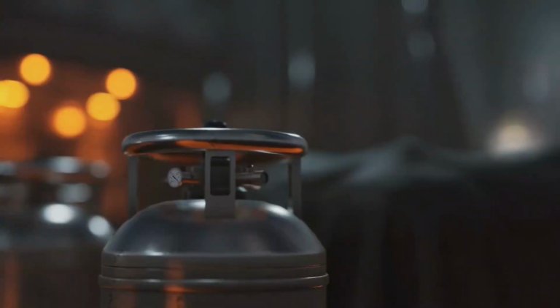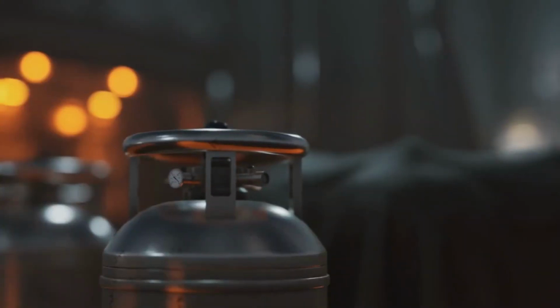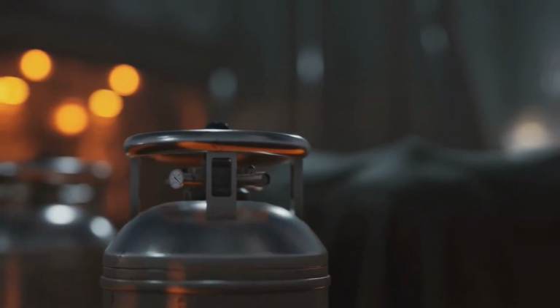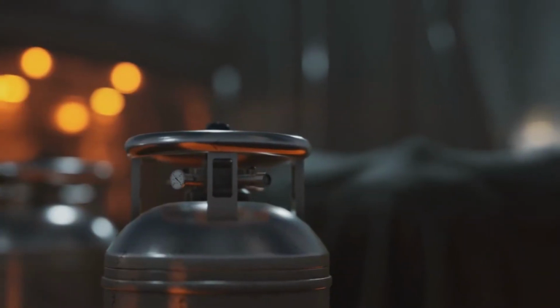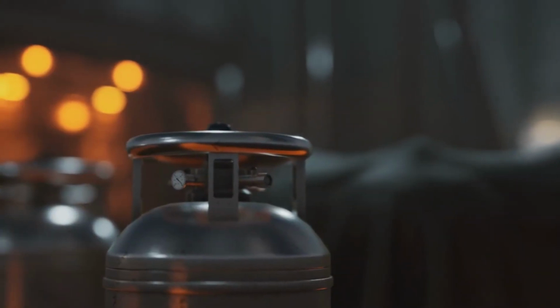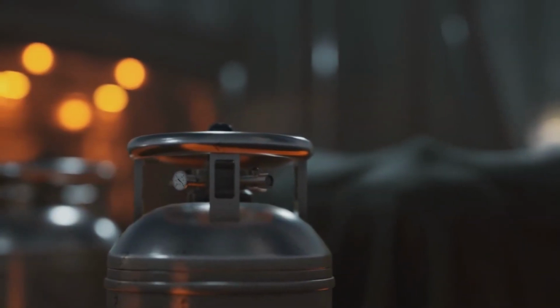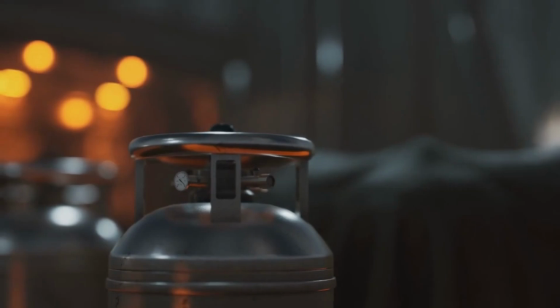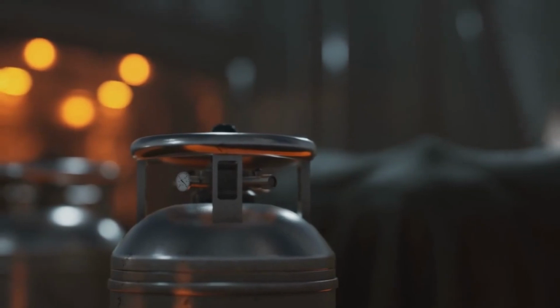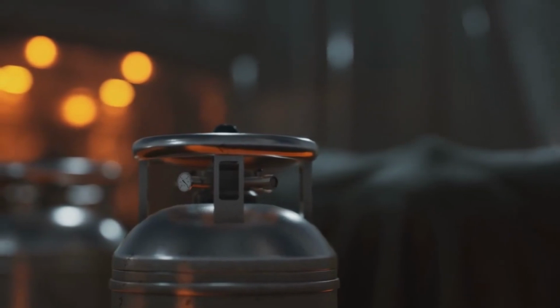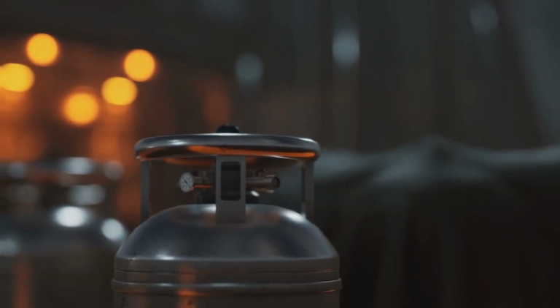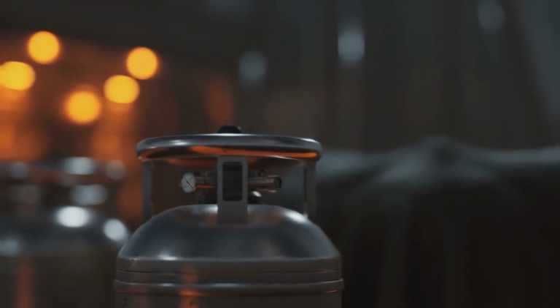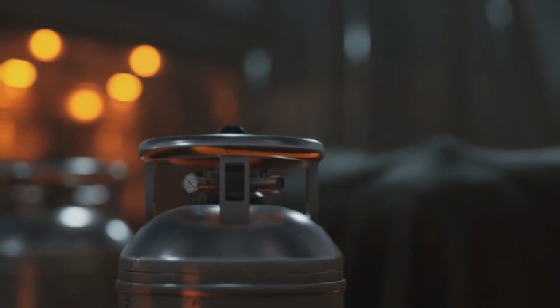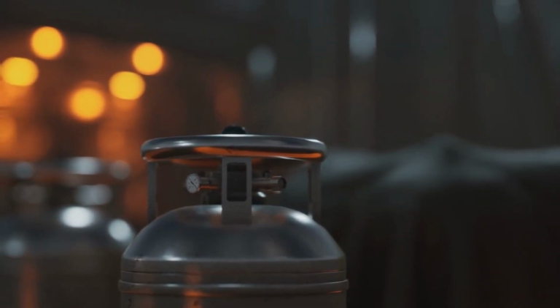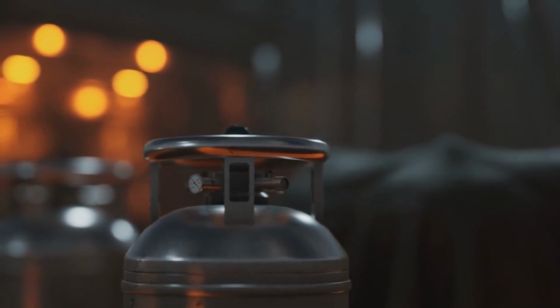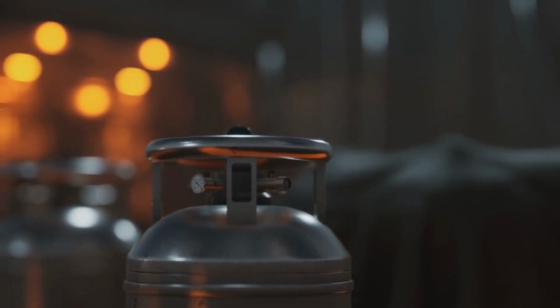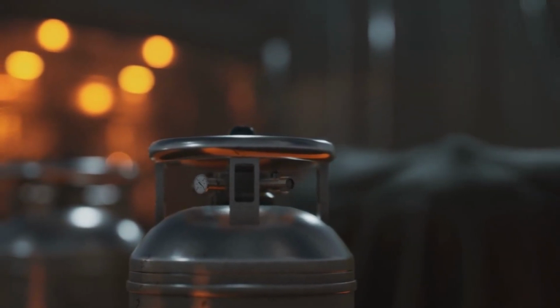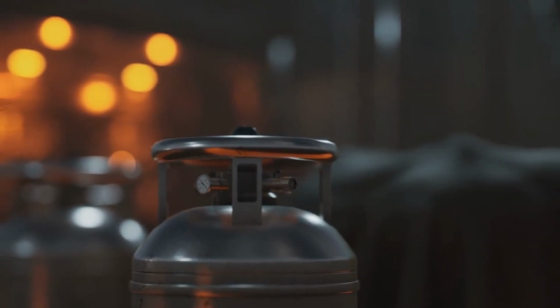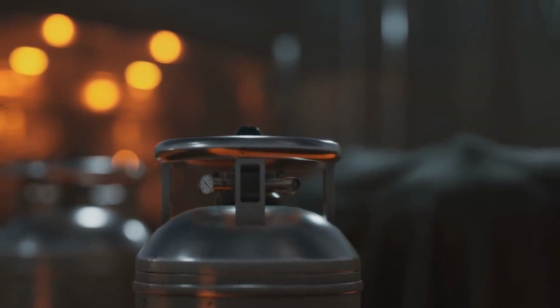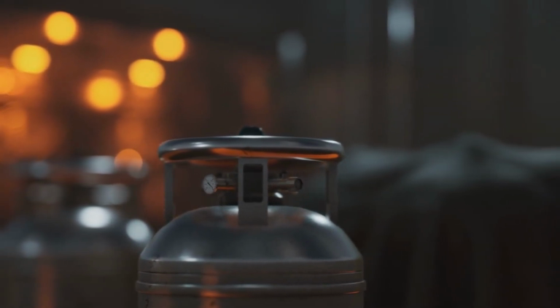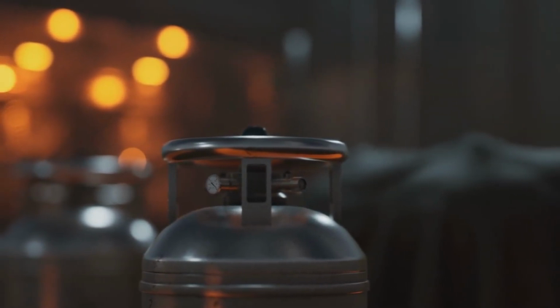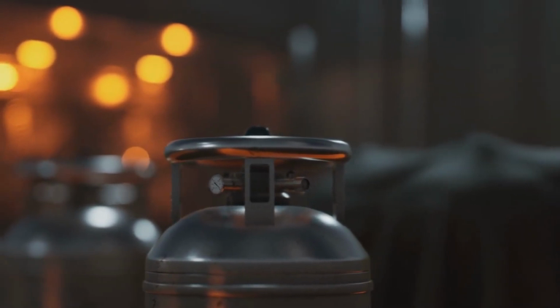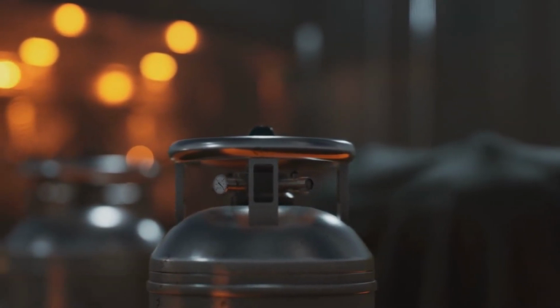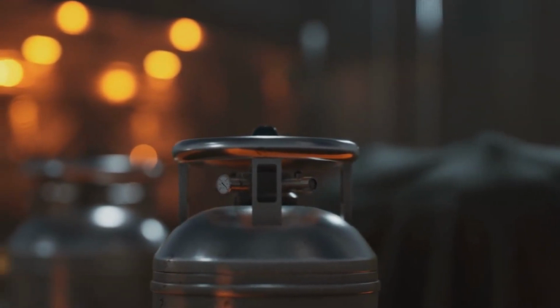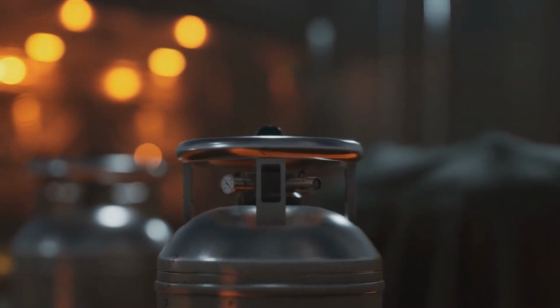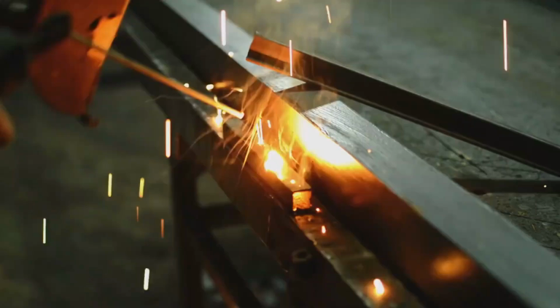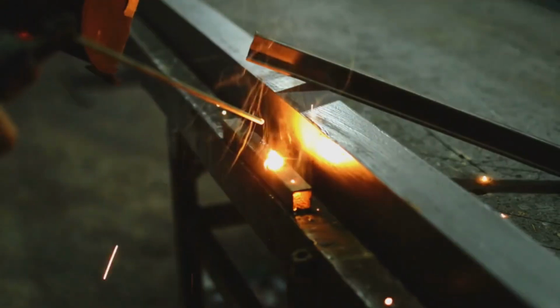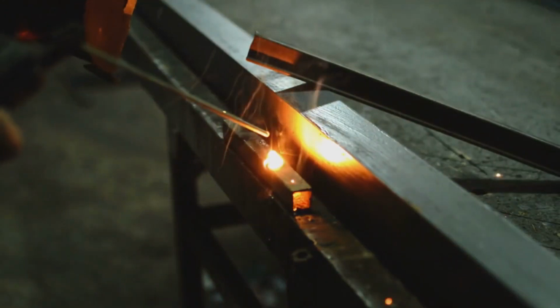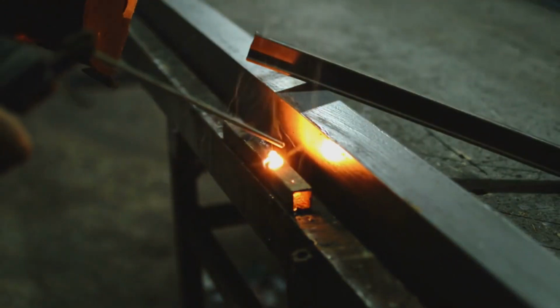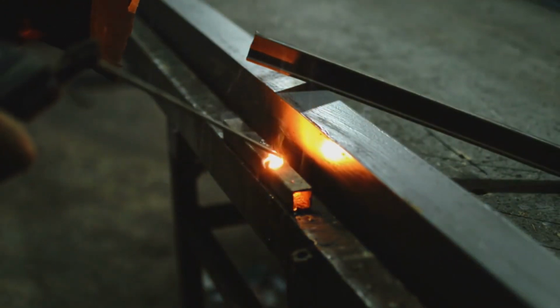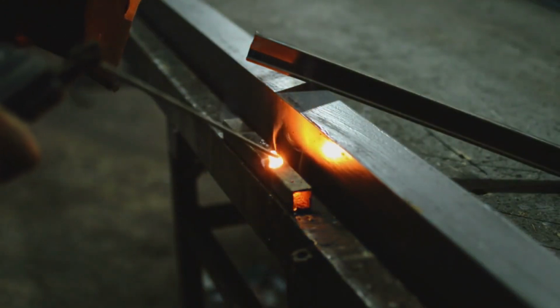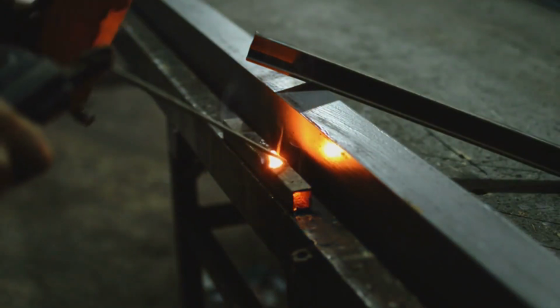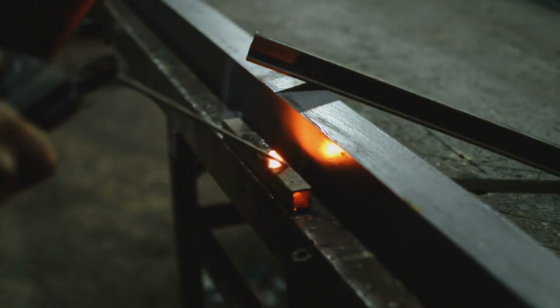We push it to the limit. If it fails here, it fails in combat. But the Abrams — it always delivers.